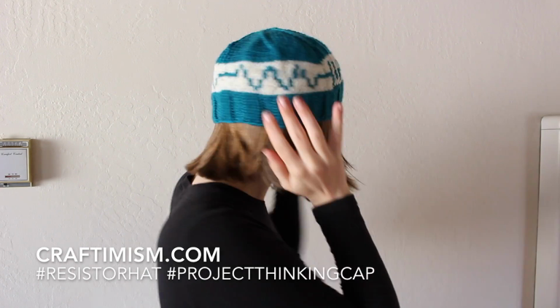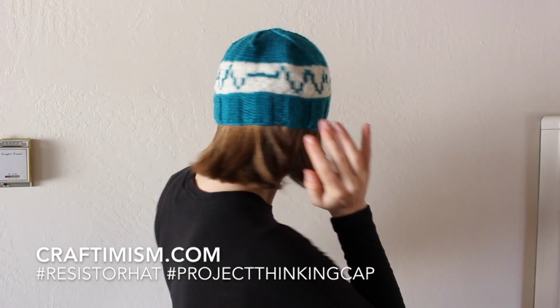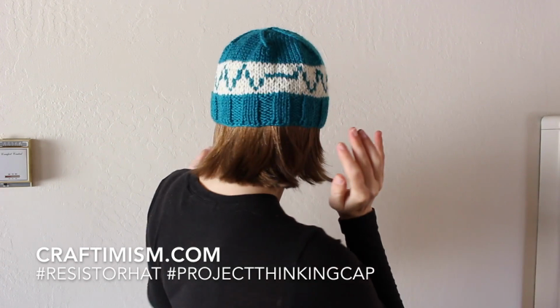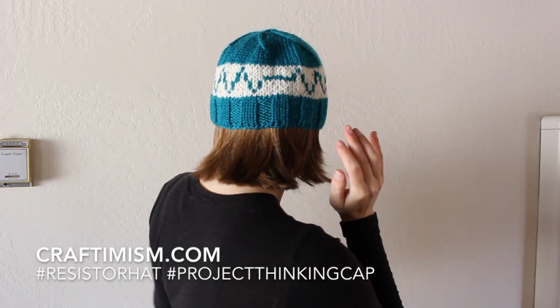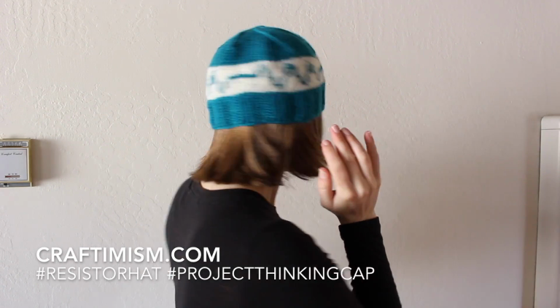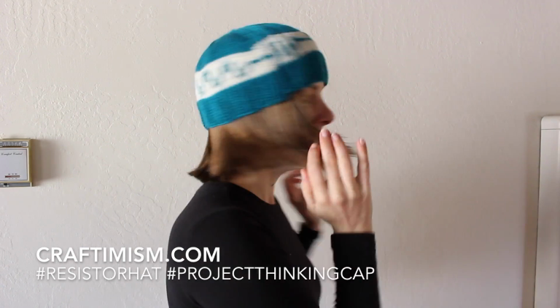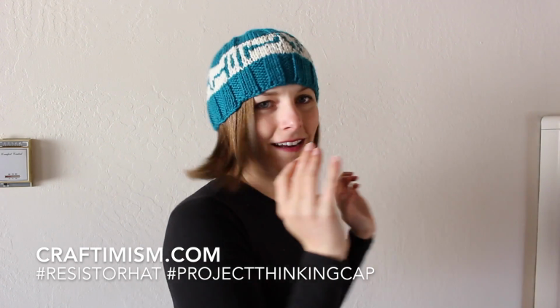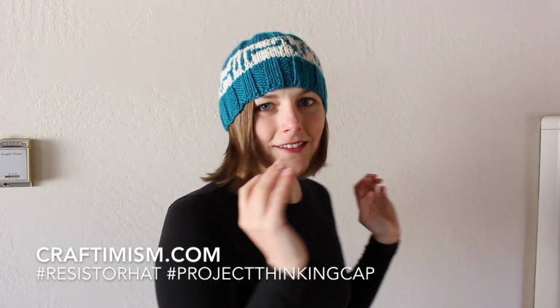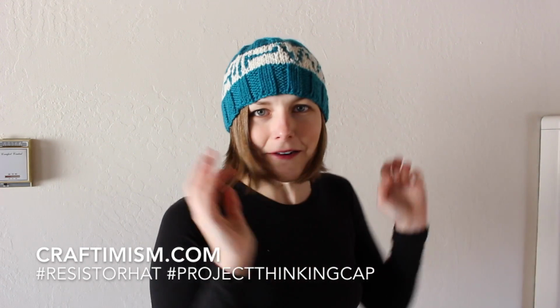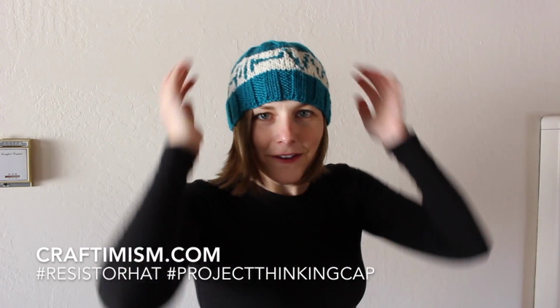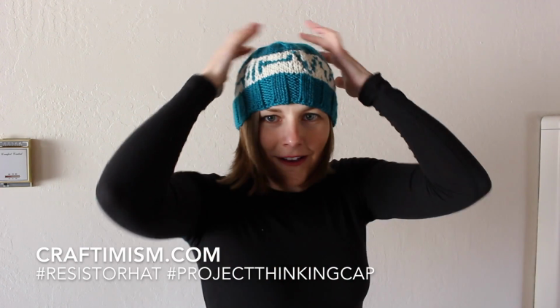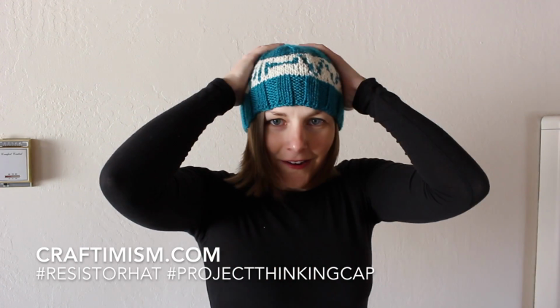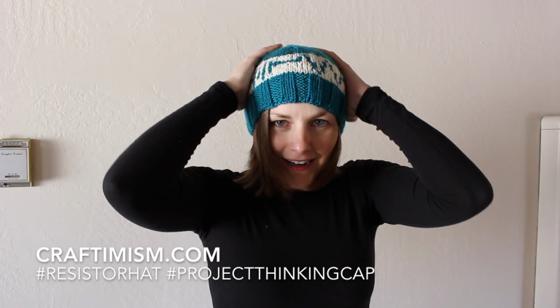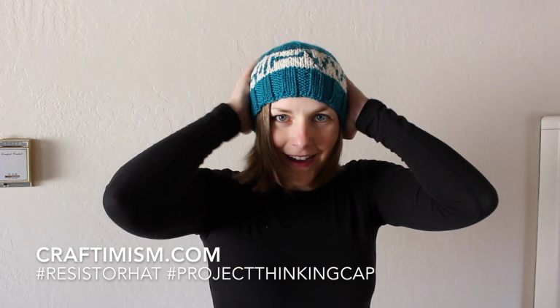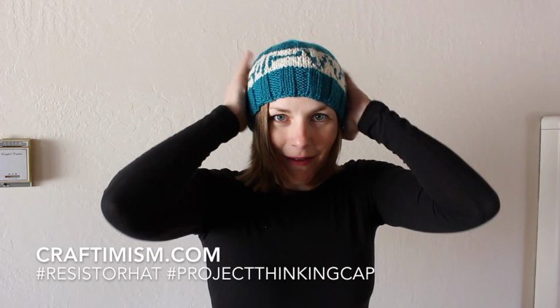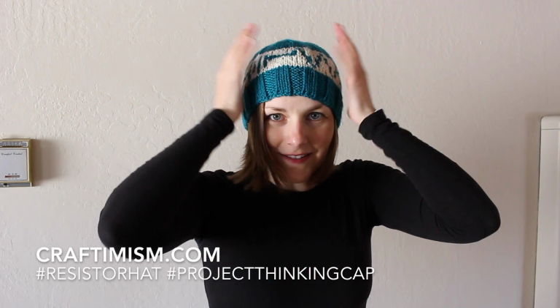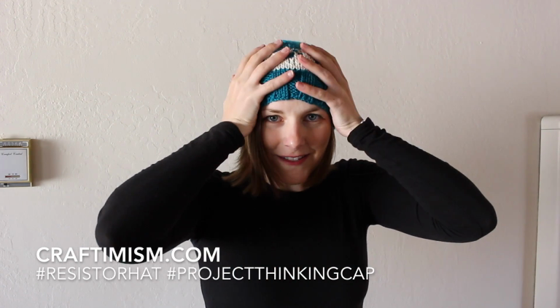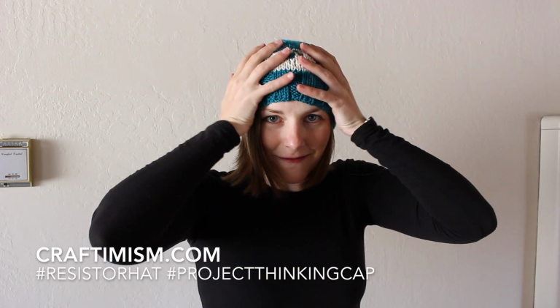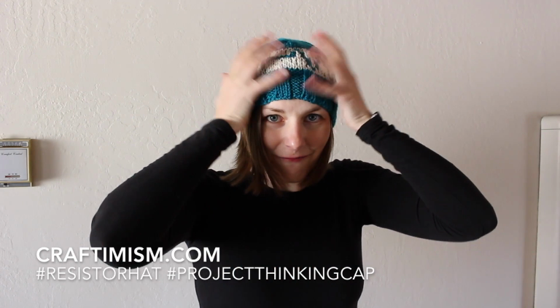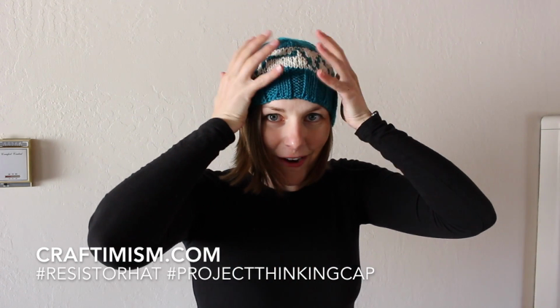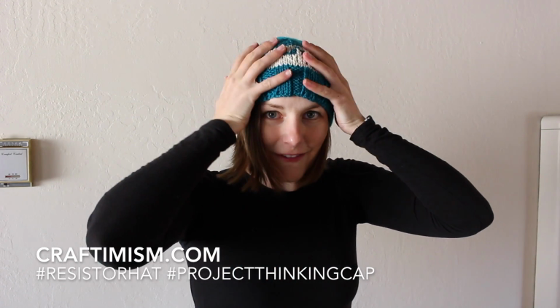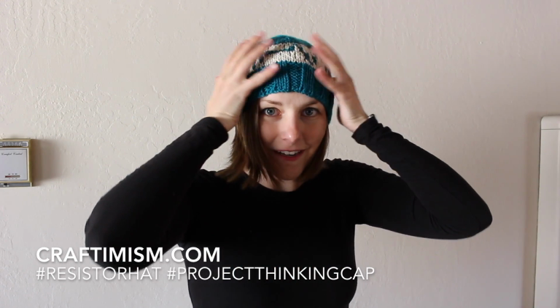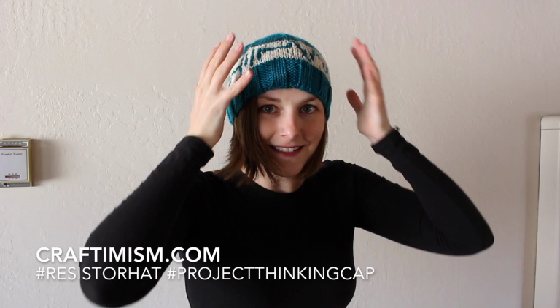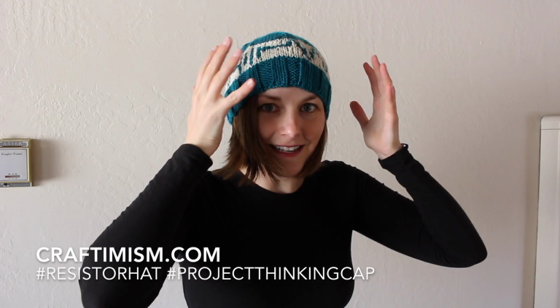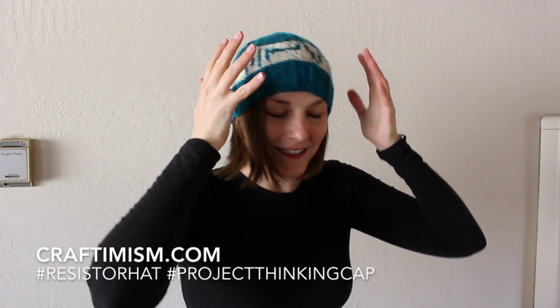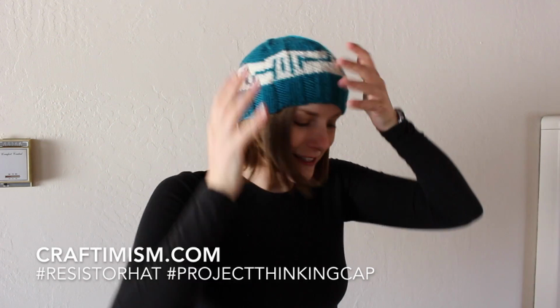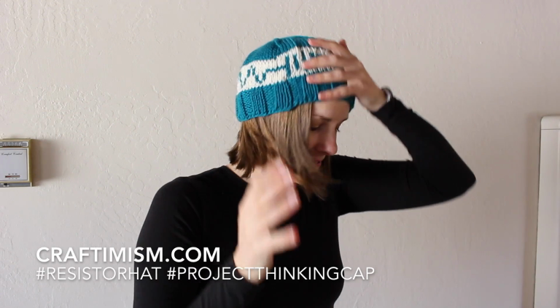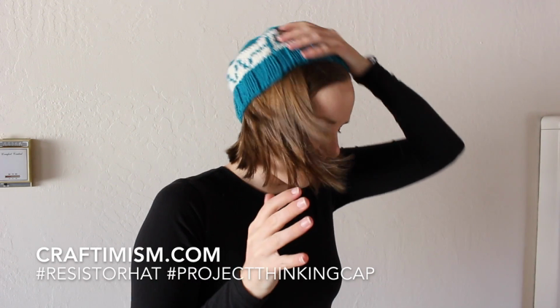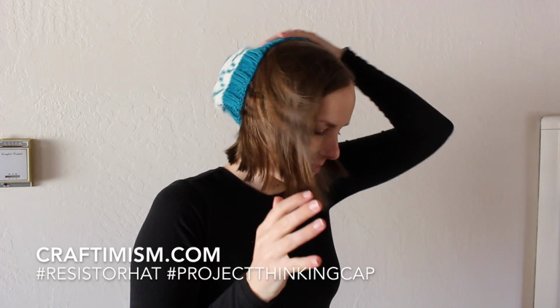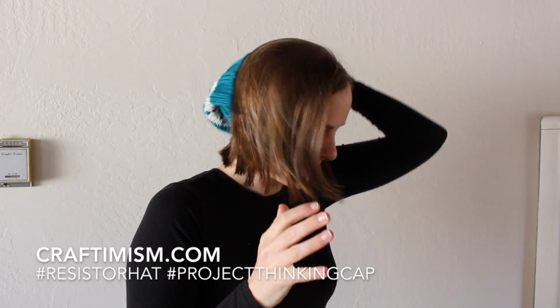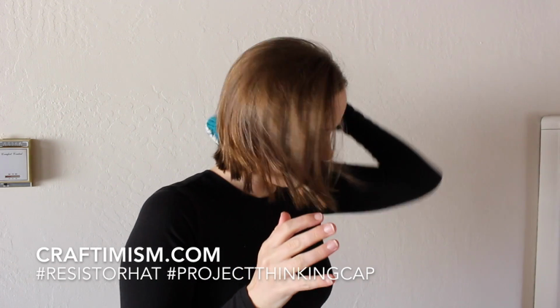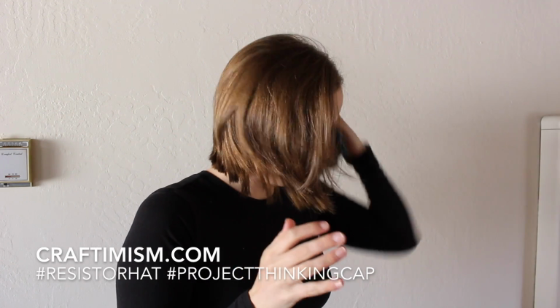Got a lot of great comments. It's very, very exciting to watch these comments come in.